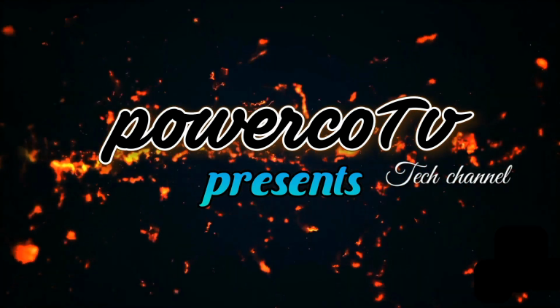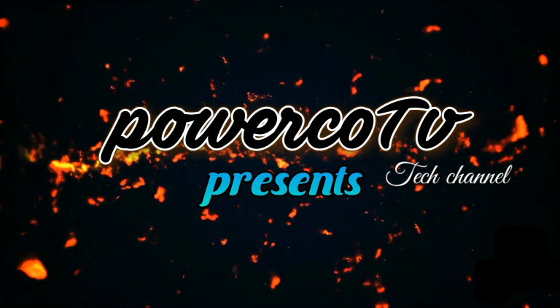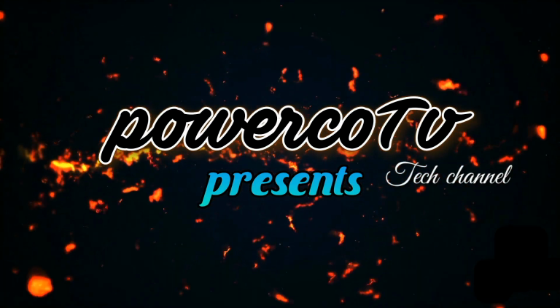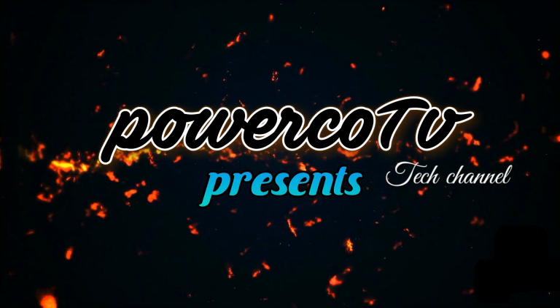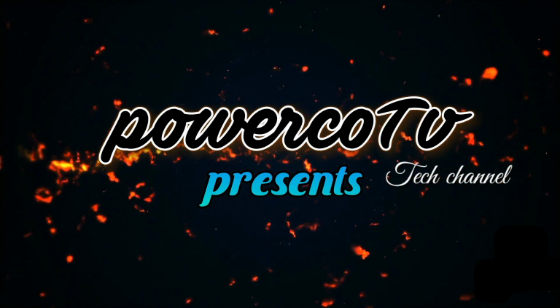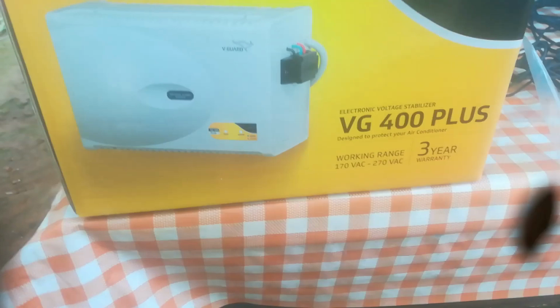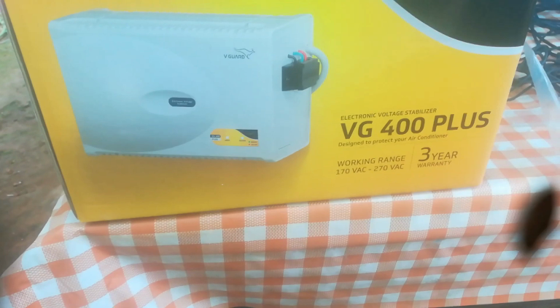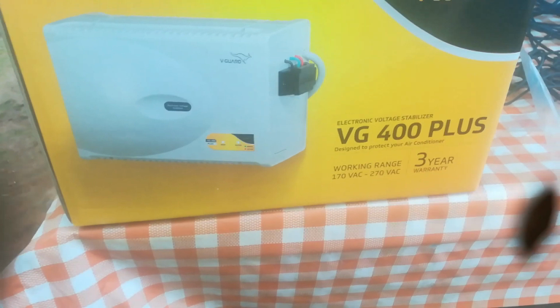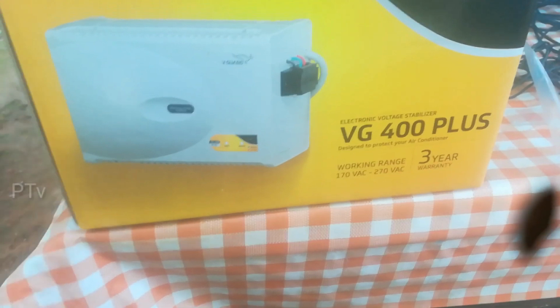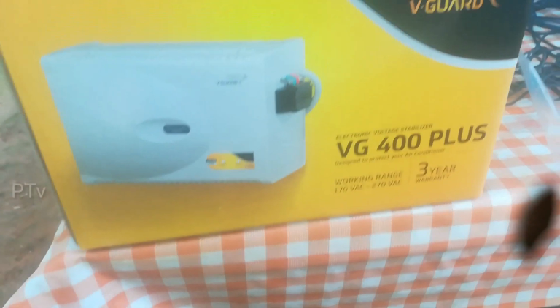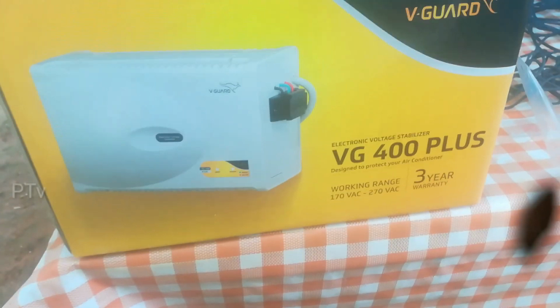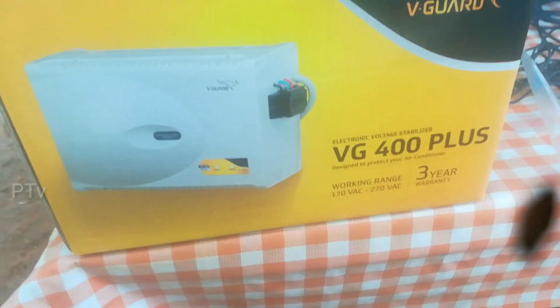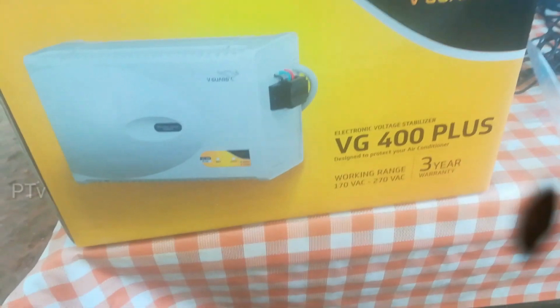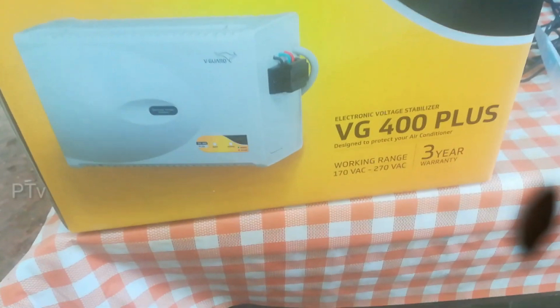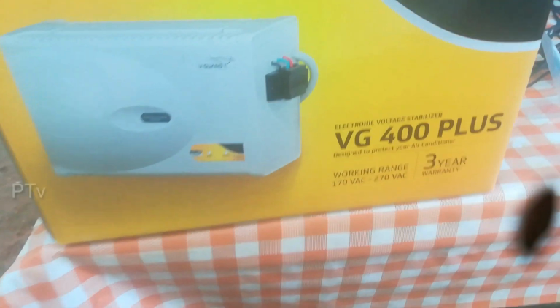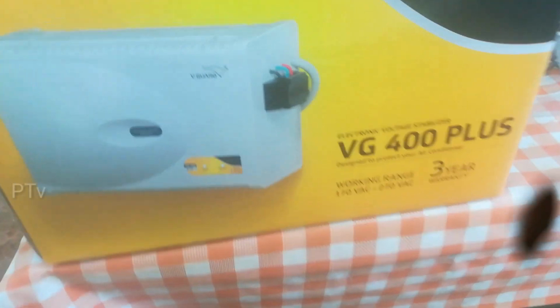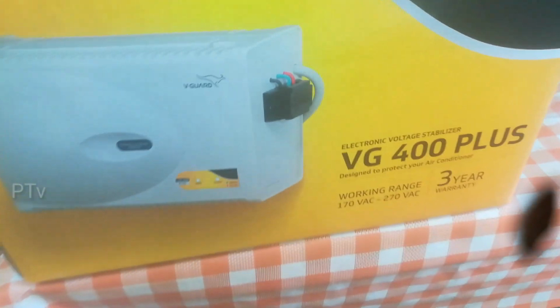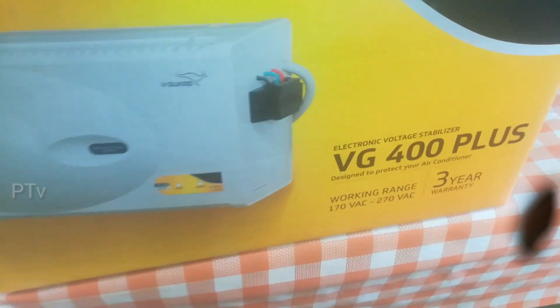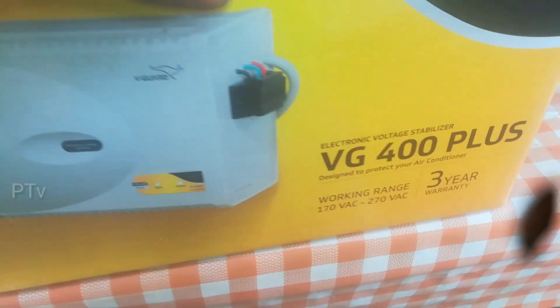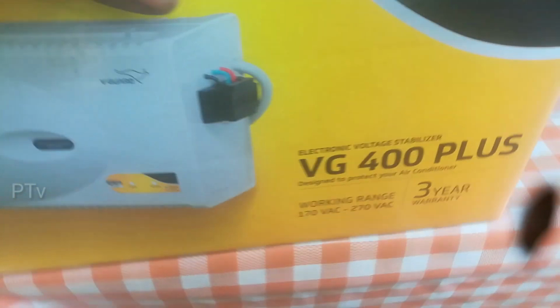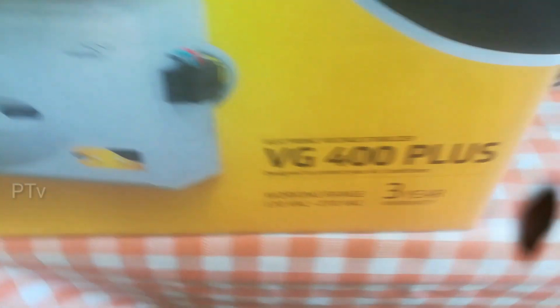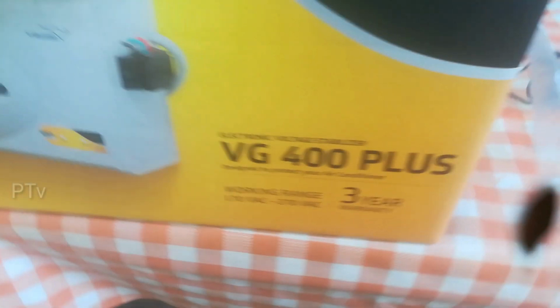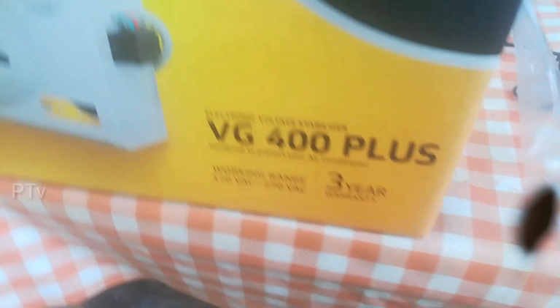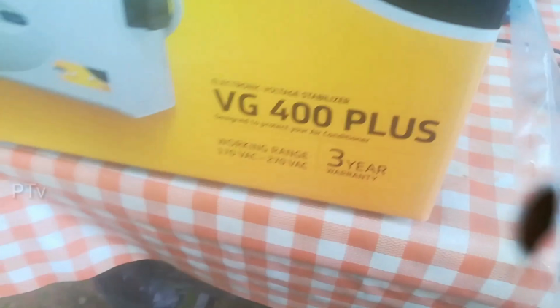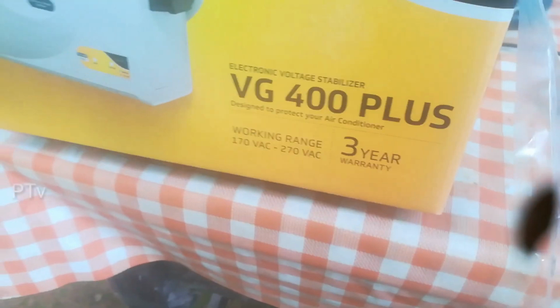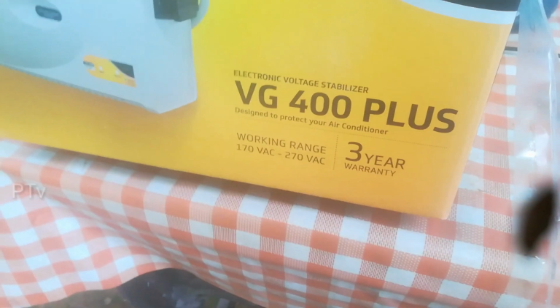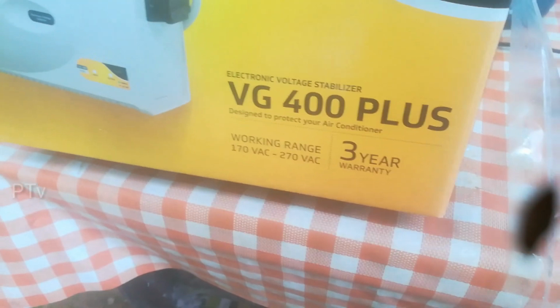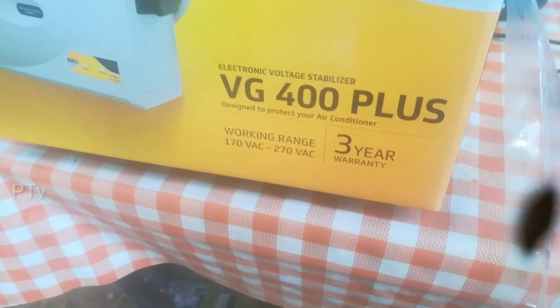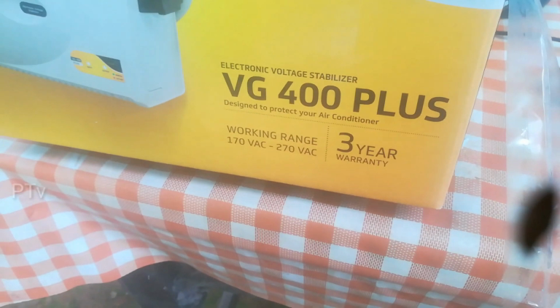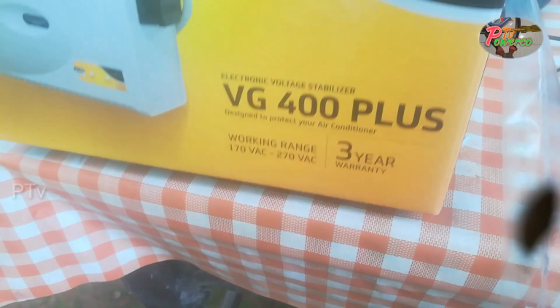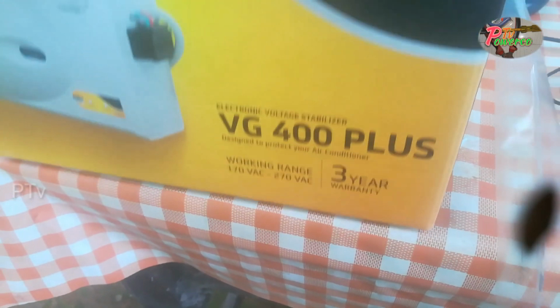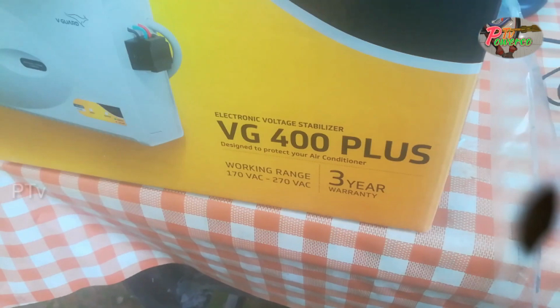Welcome to the first video. I am going to show you the AC Stabilizer.